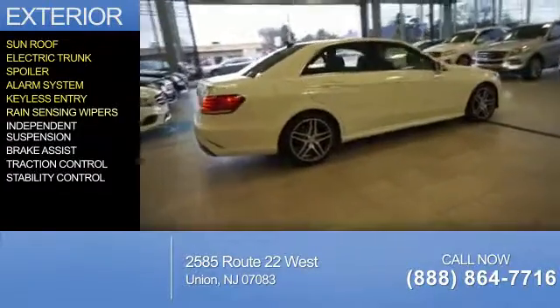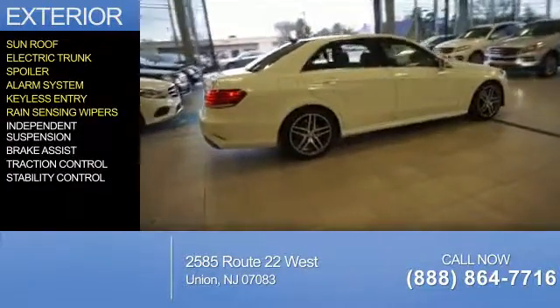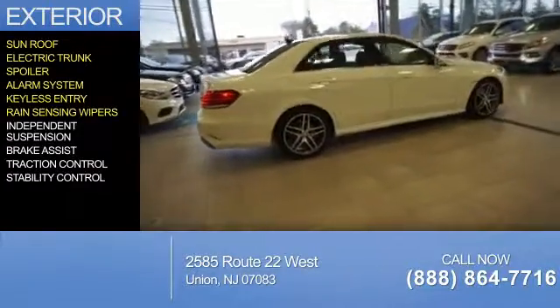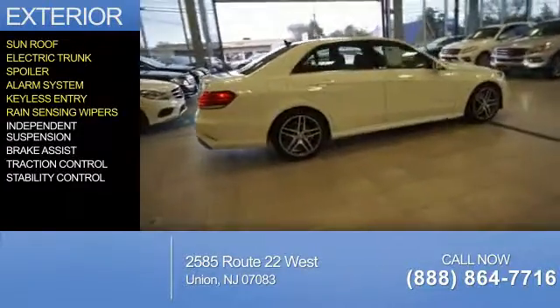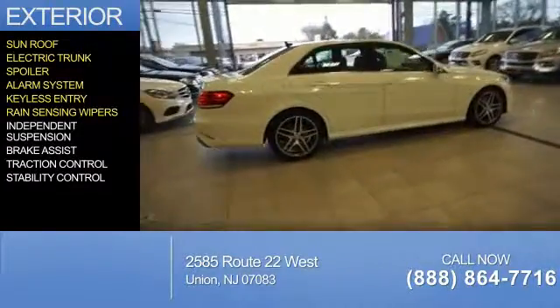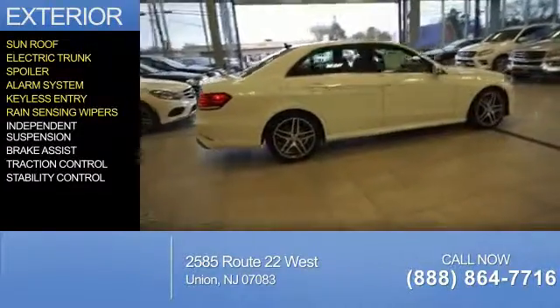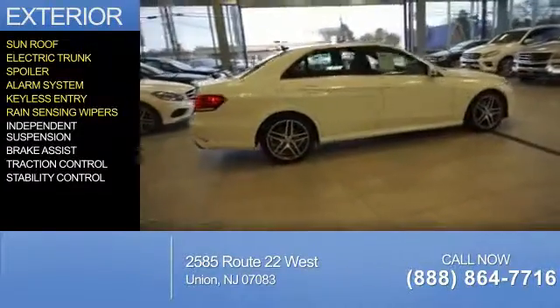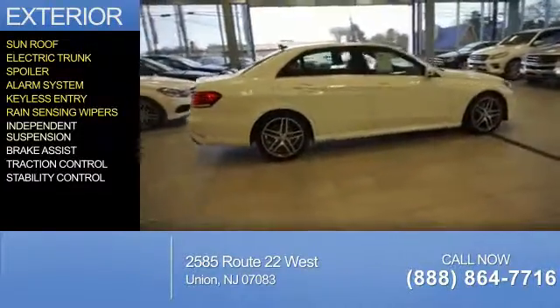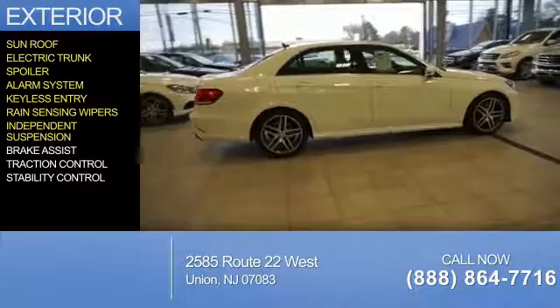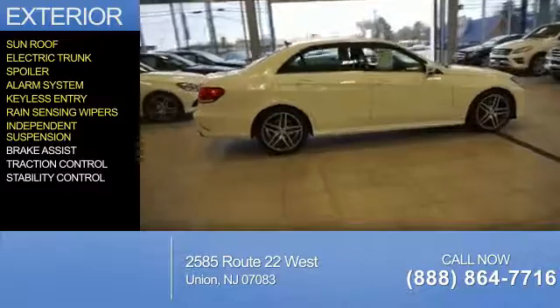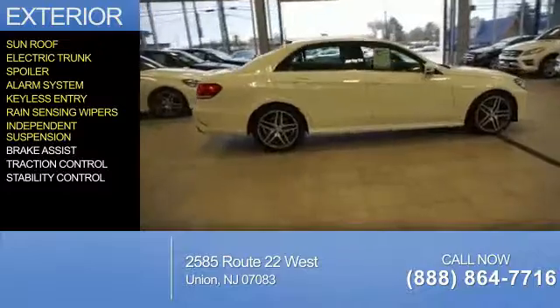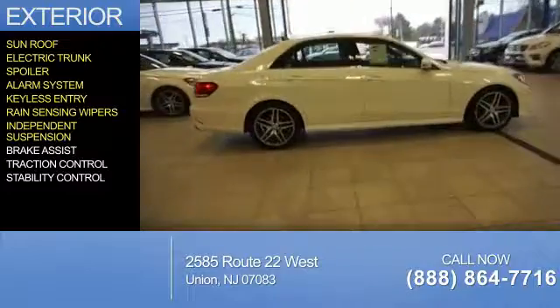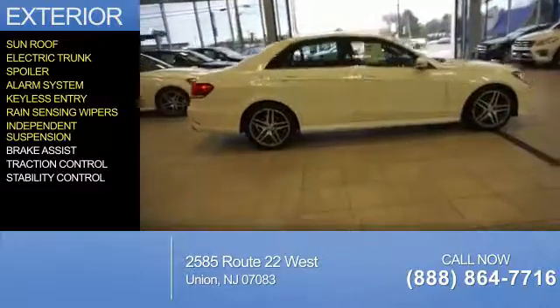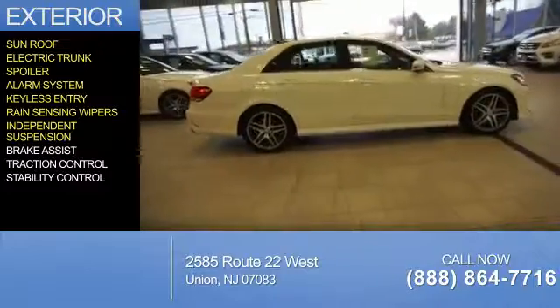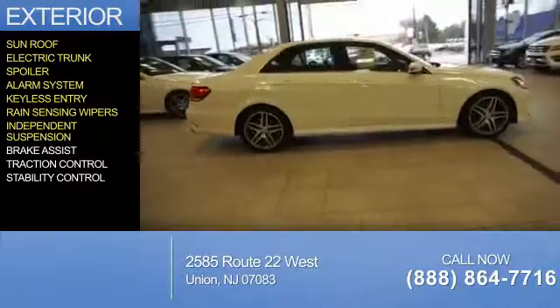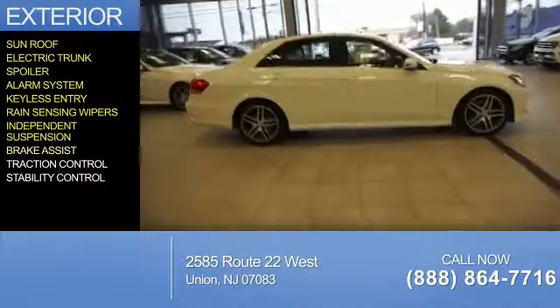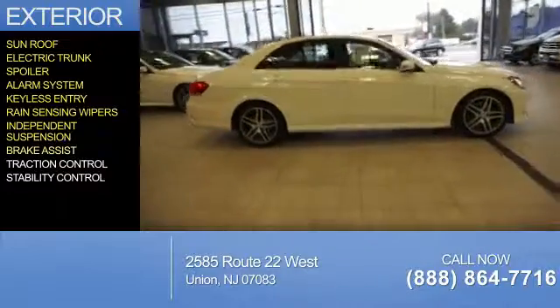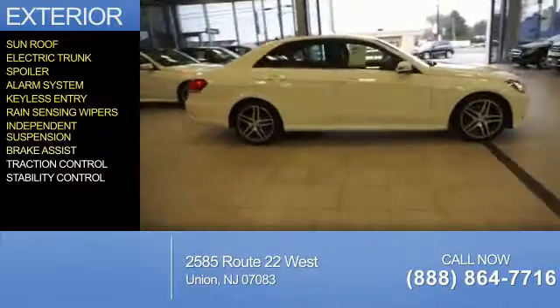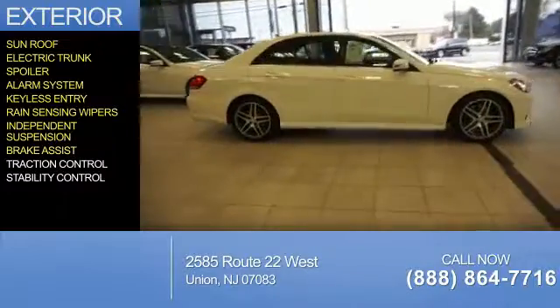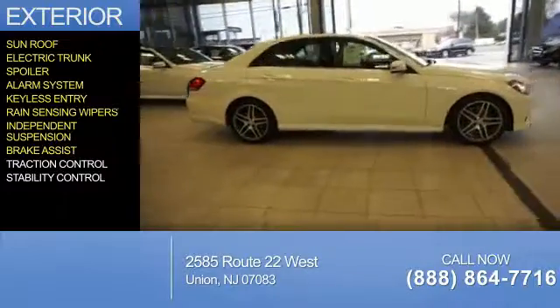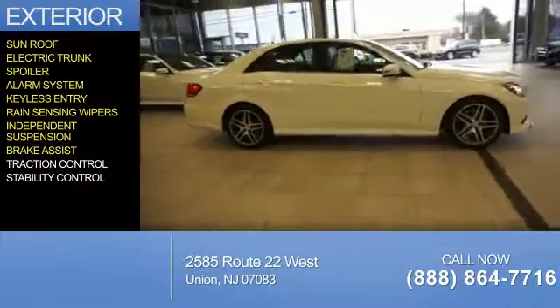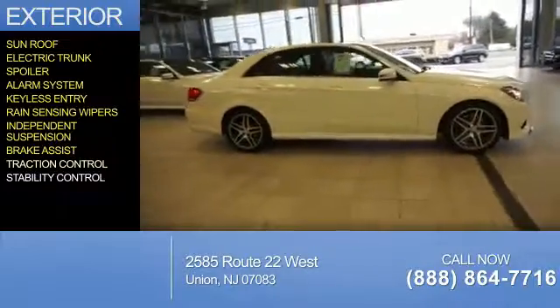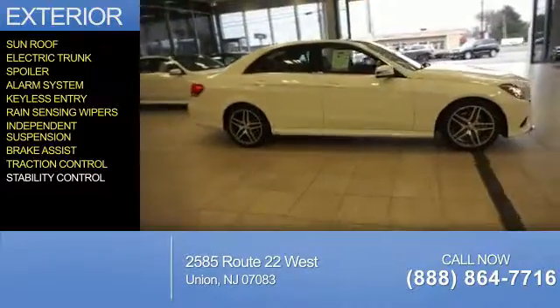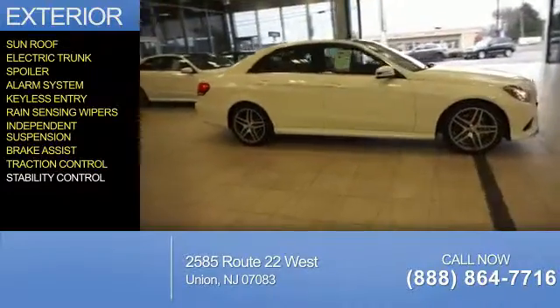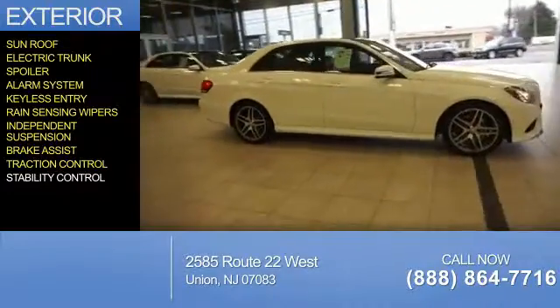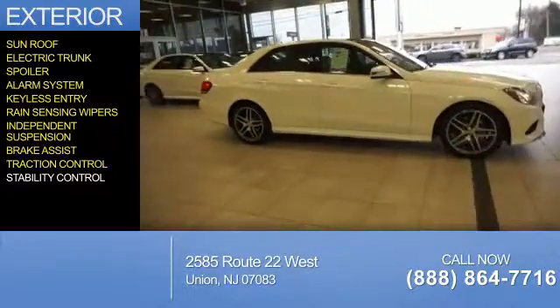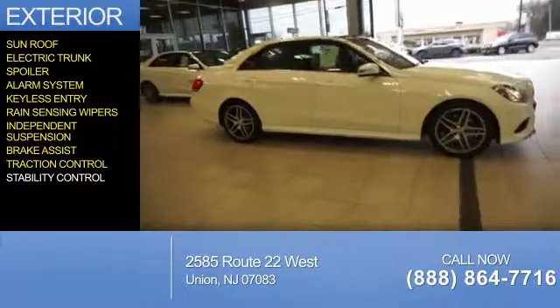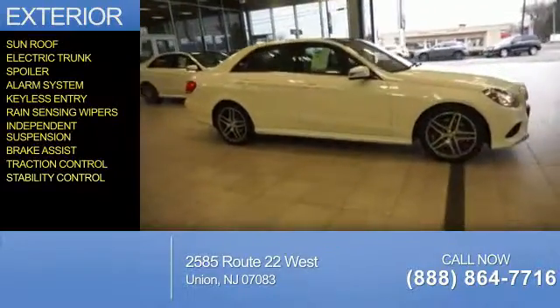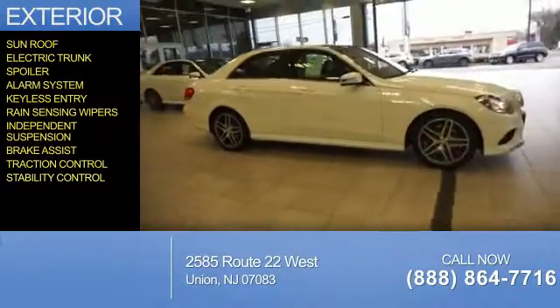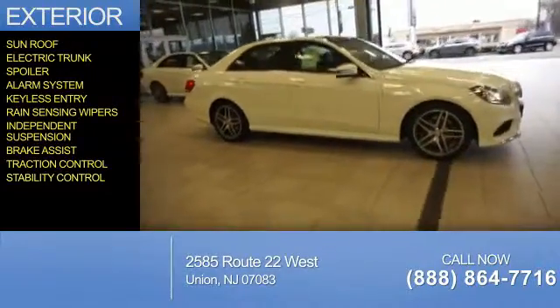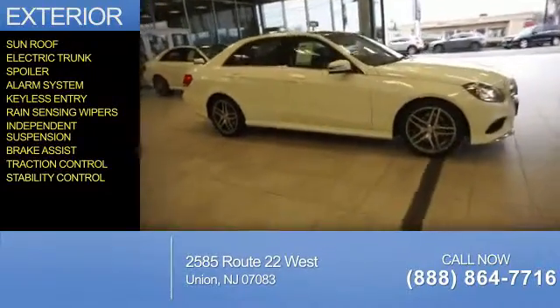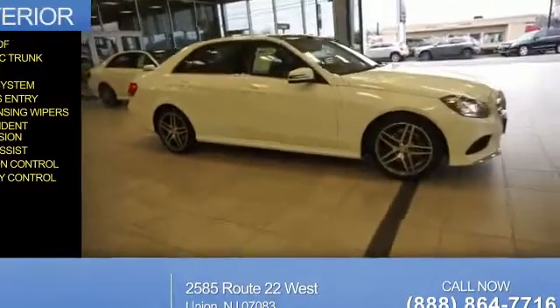Additional features include rain-sensing wipers, independent suspension, brake assist, traction control, and stability control.